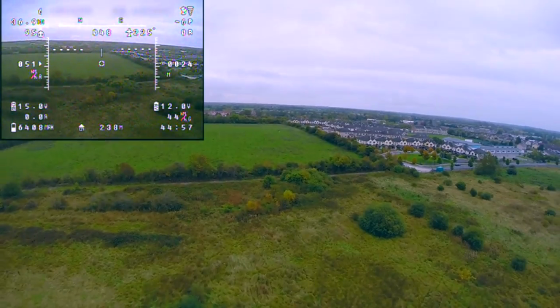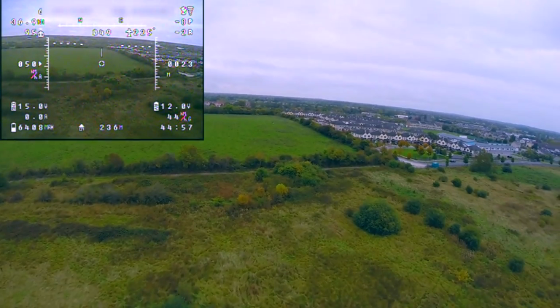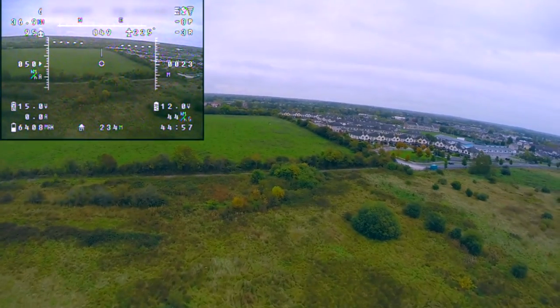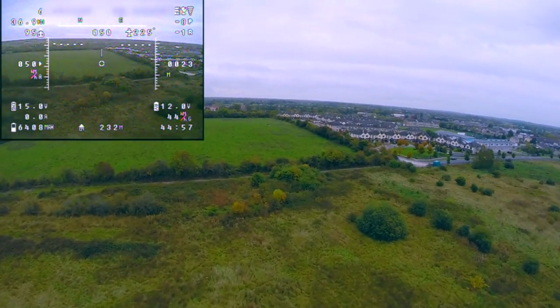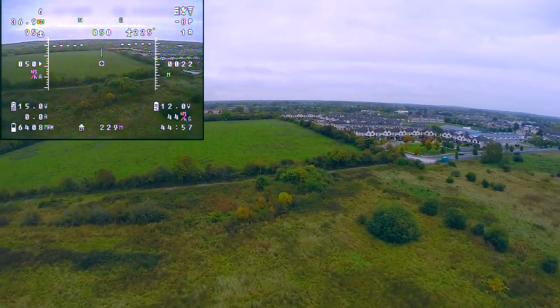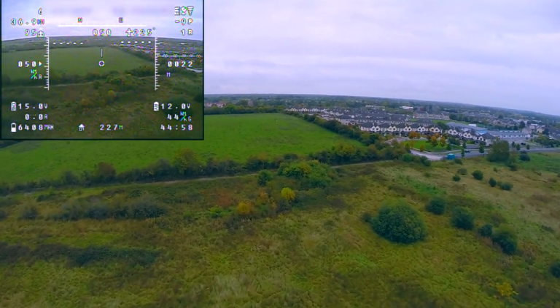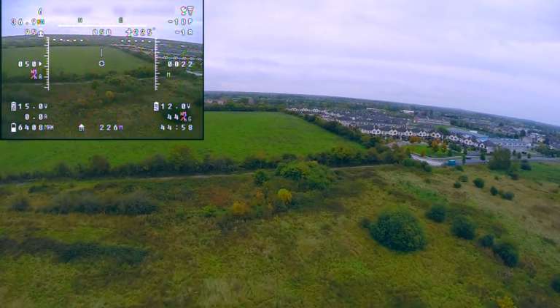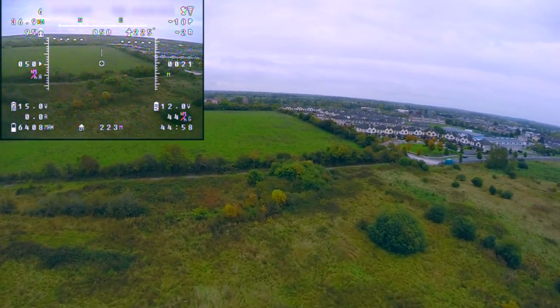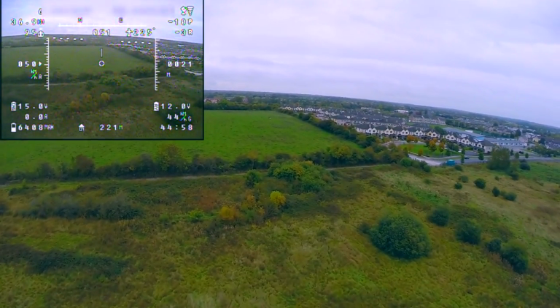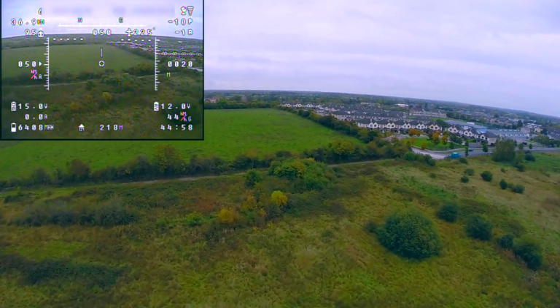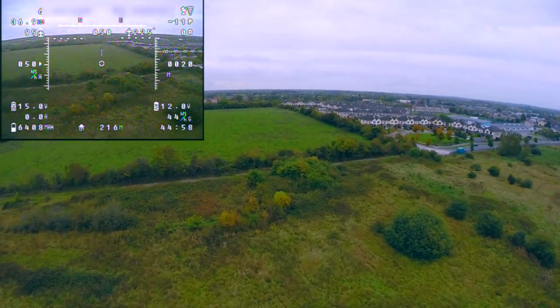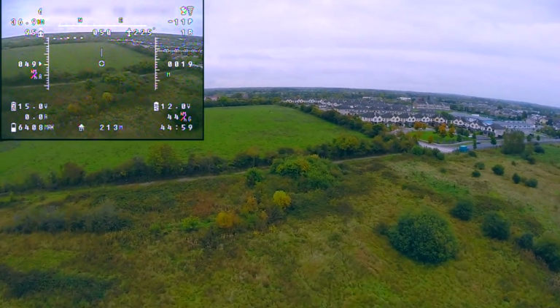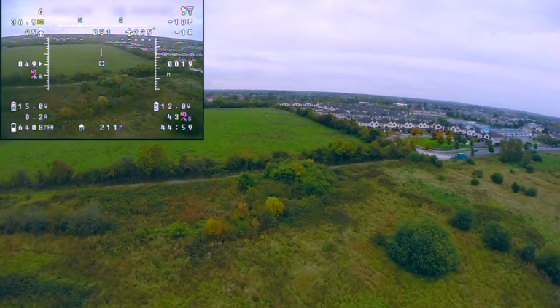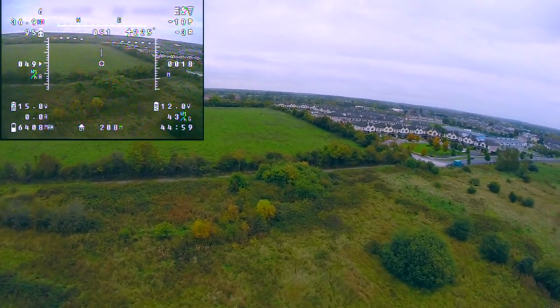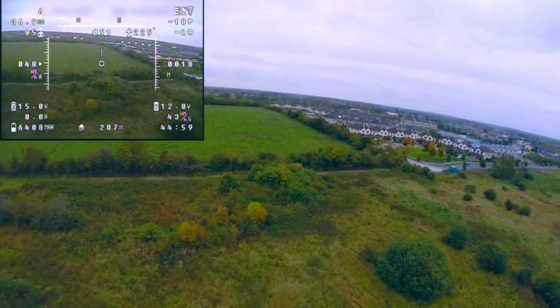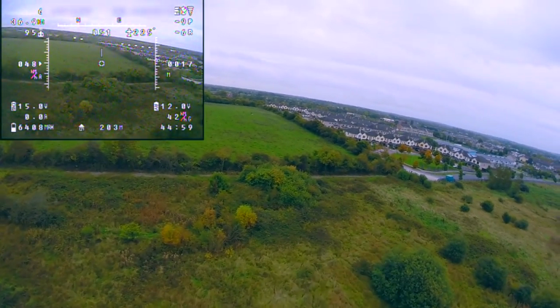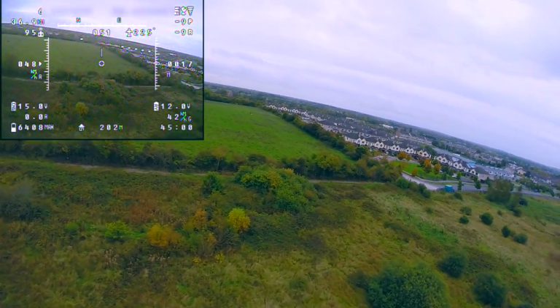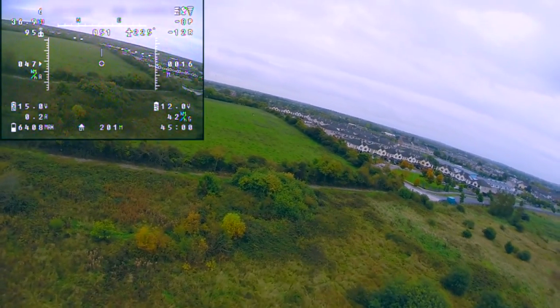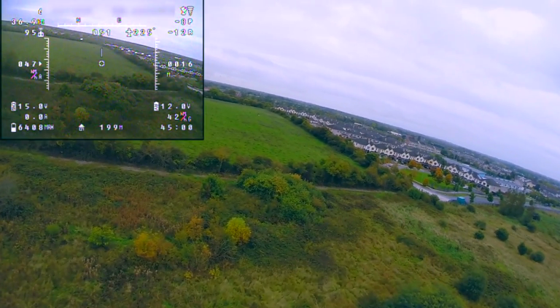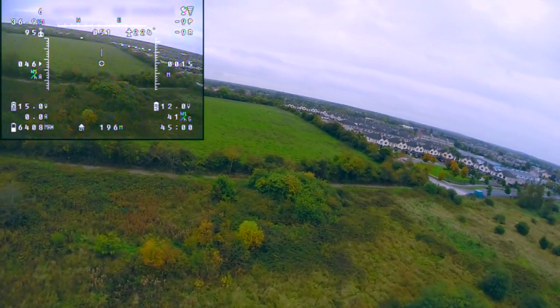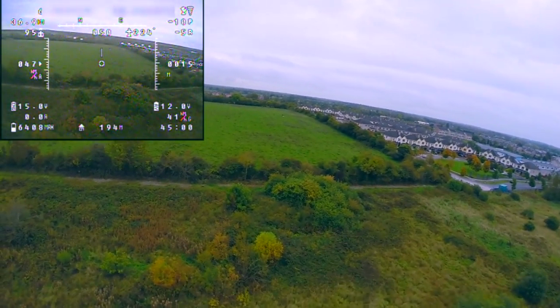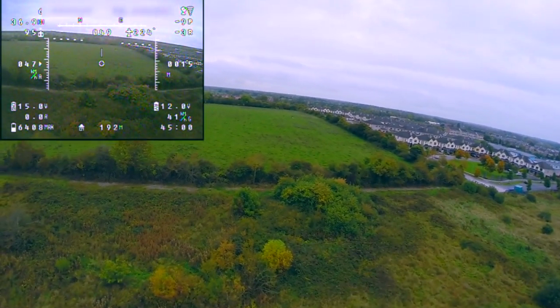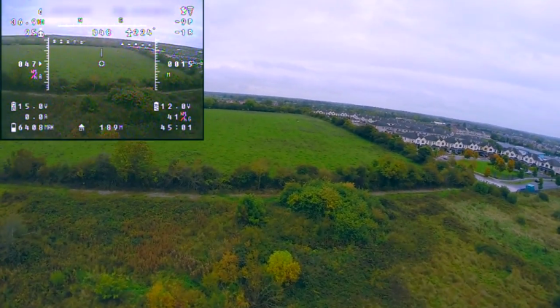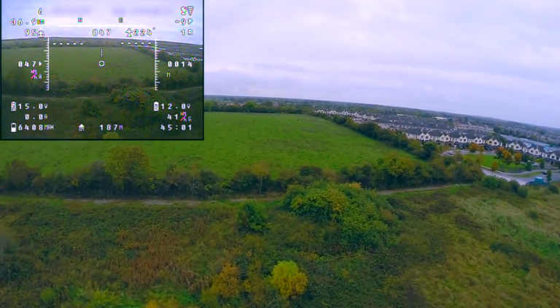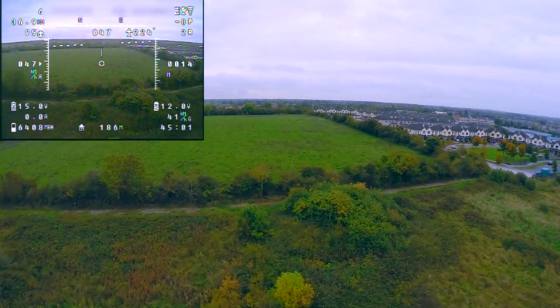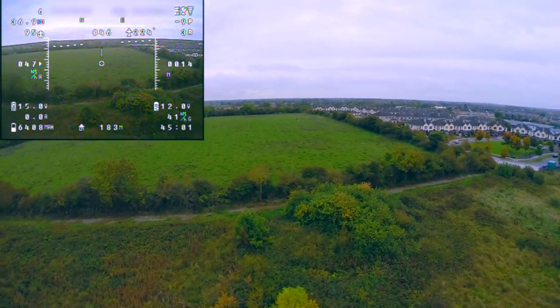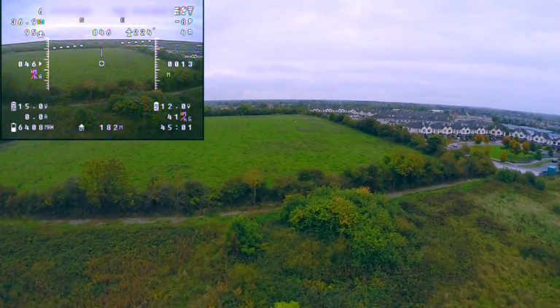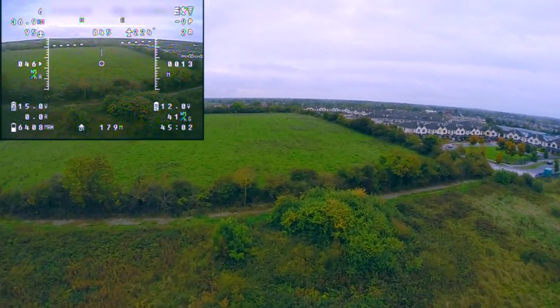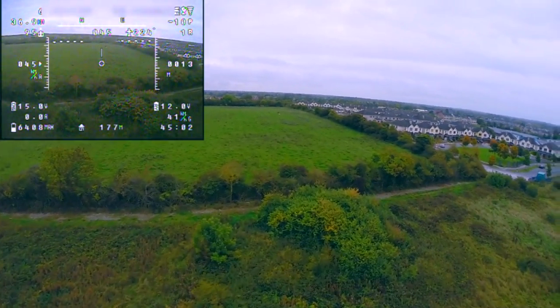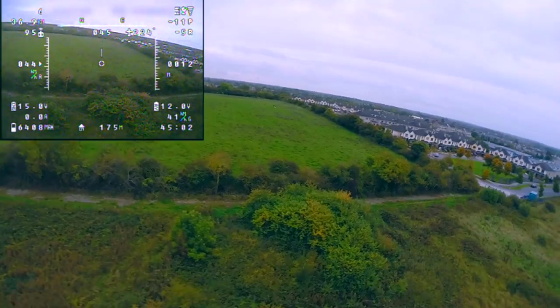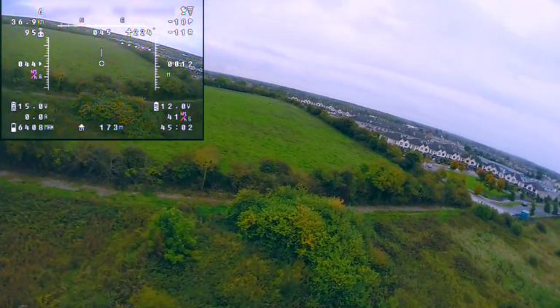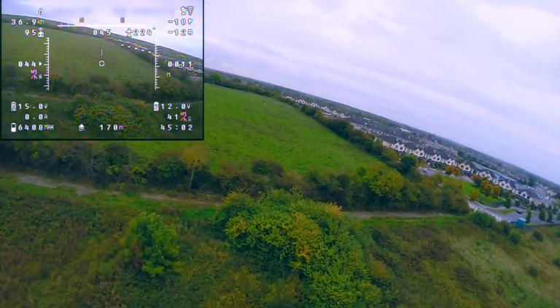Here I am coming in to land. The field isn't great — it's quite rough — but it seems to go okay.